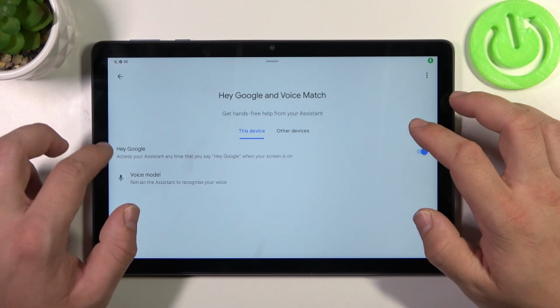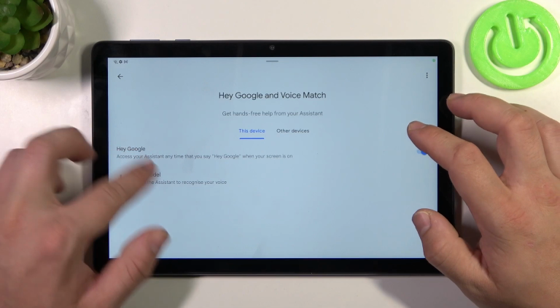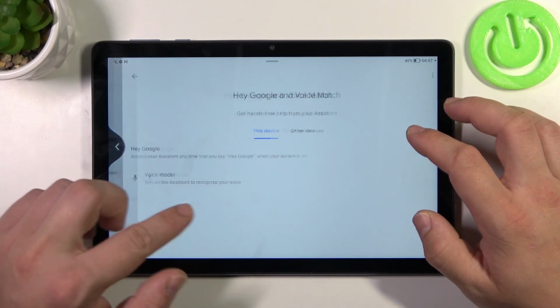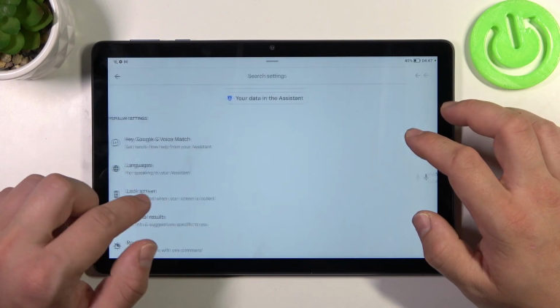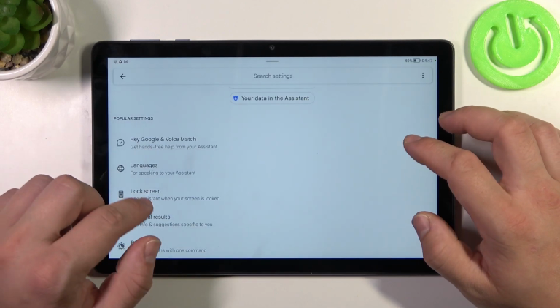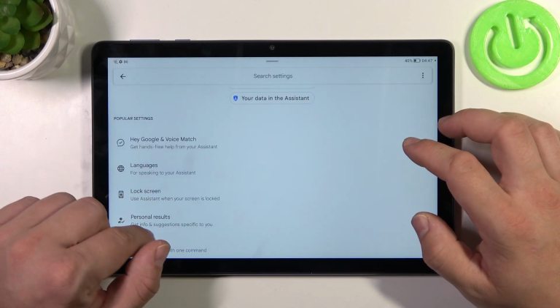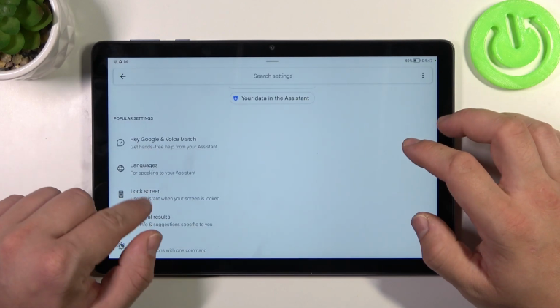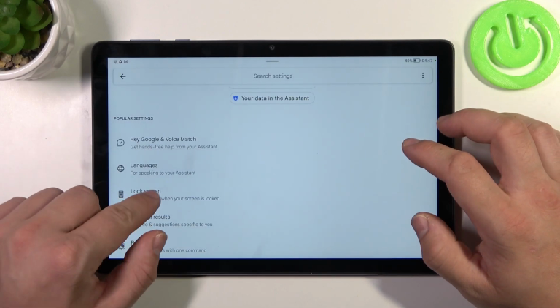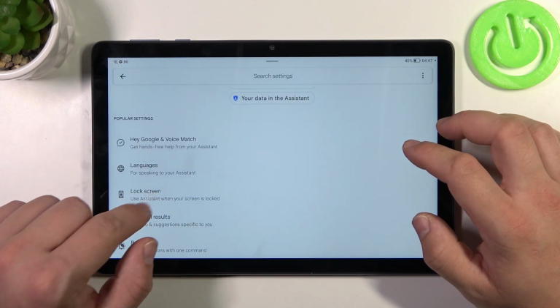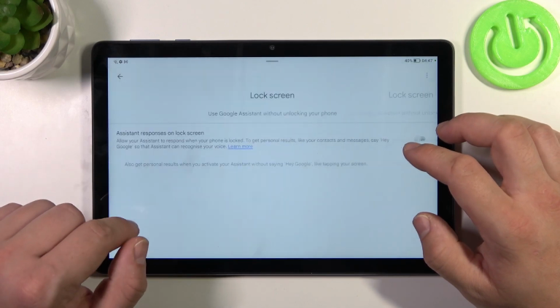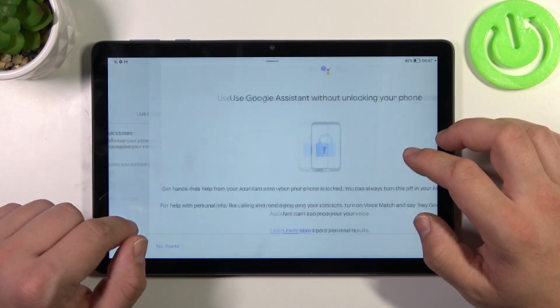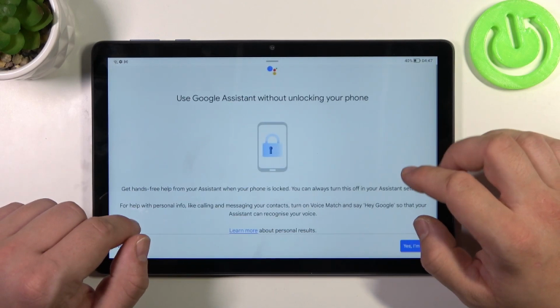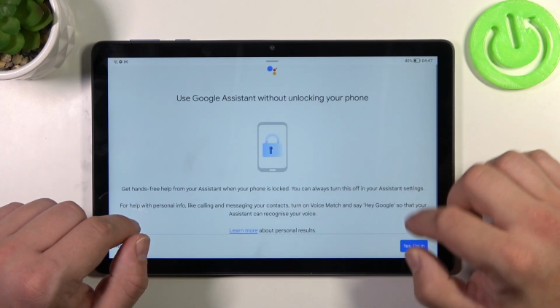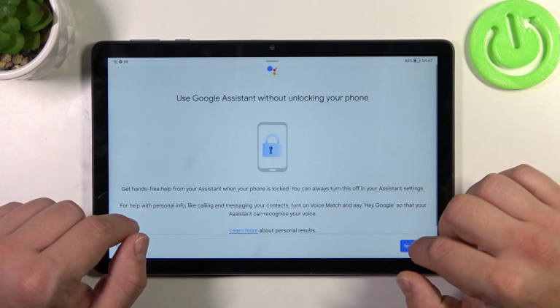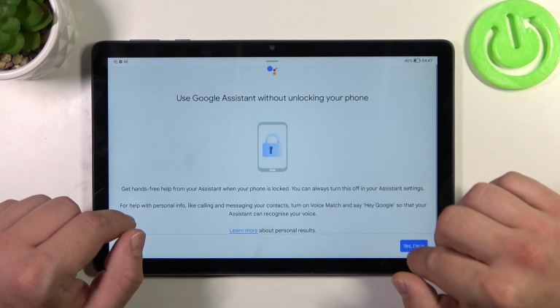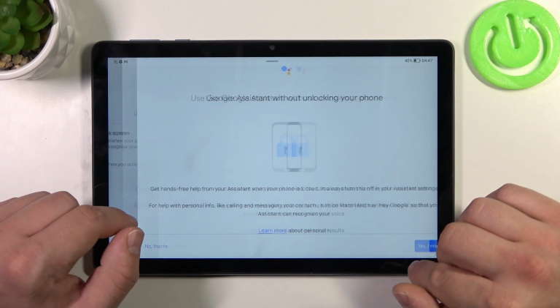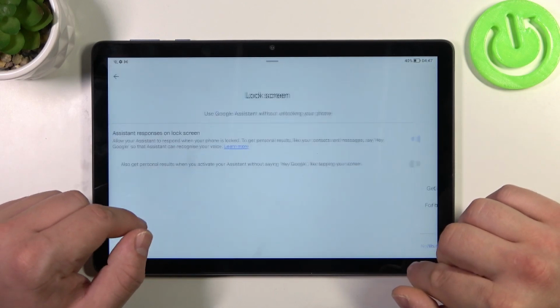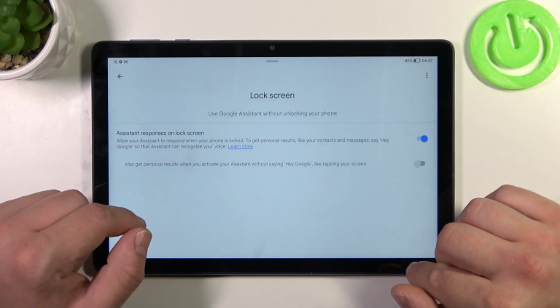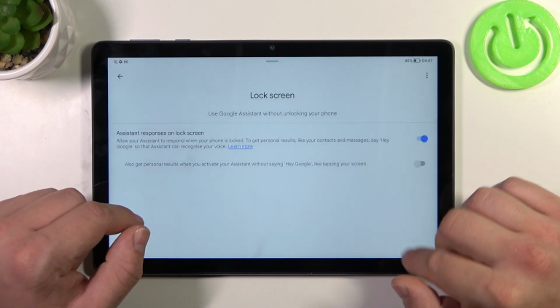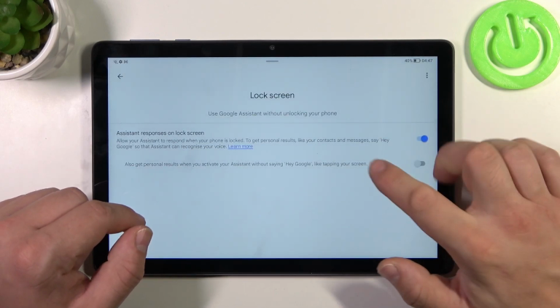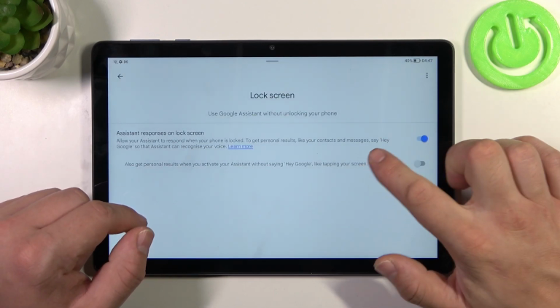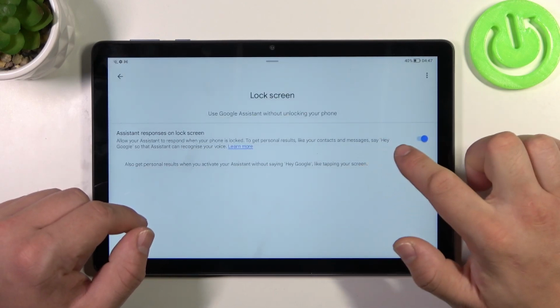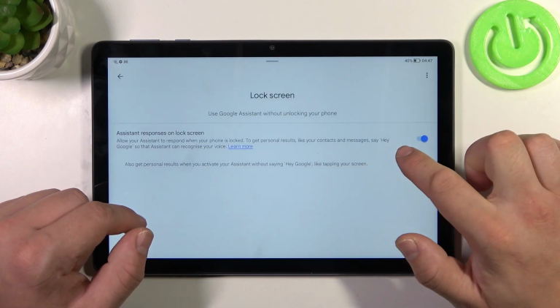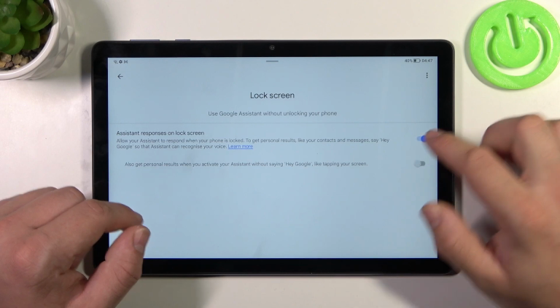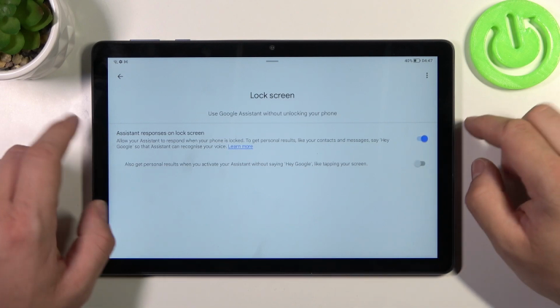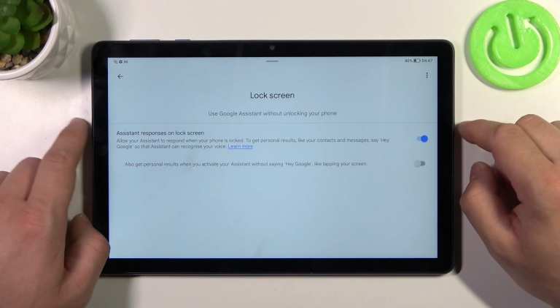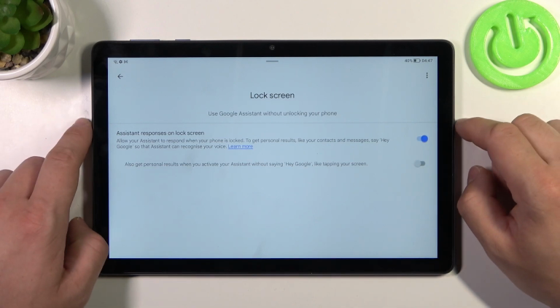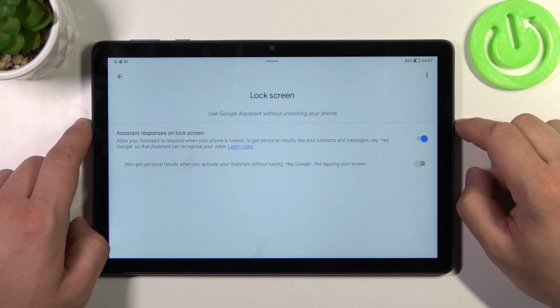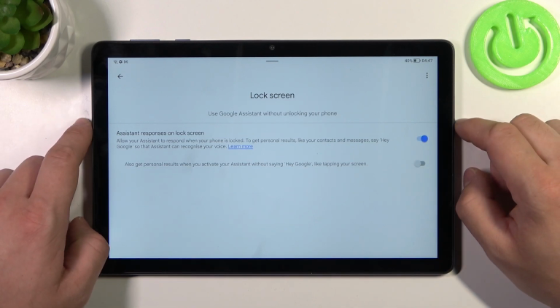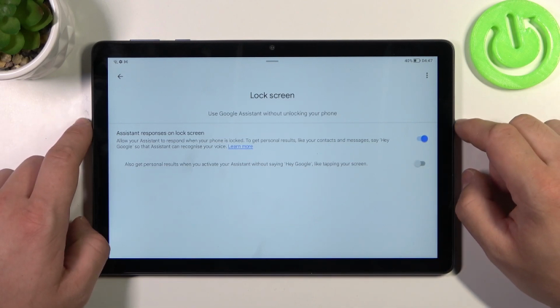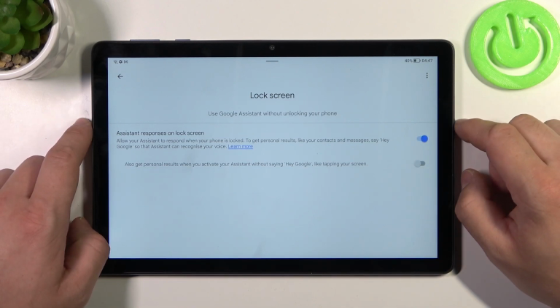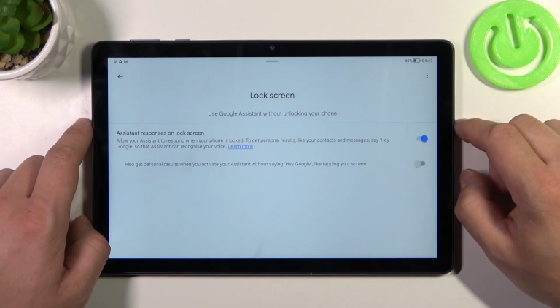Let's go back. Enter lock screen and also make sure that Assistant responses on lock screen are enabled.